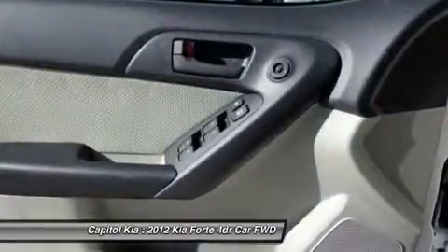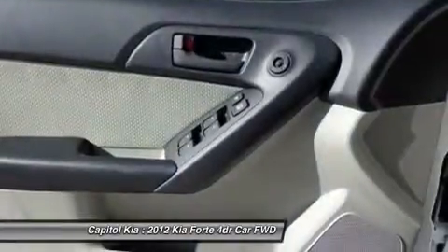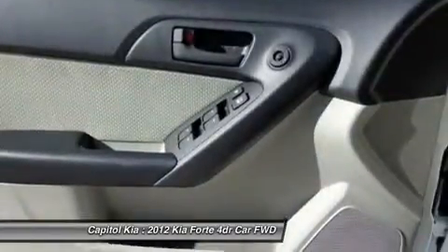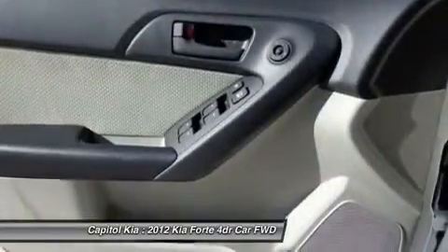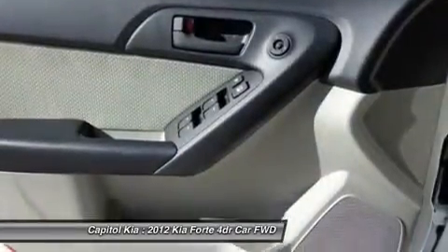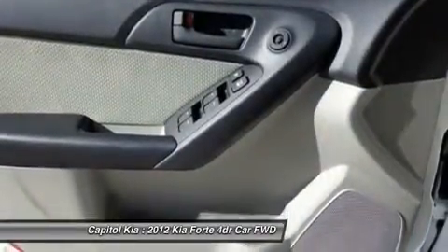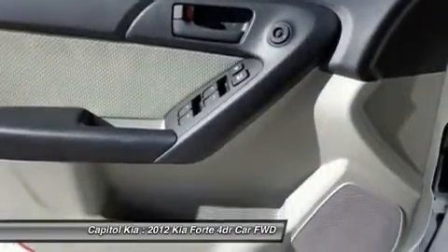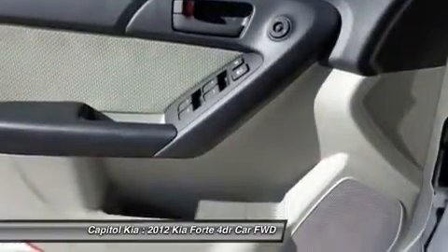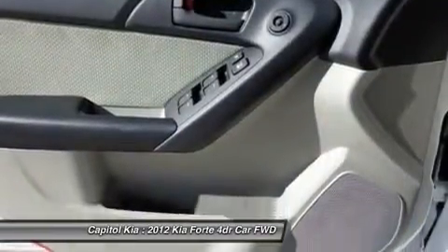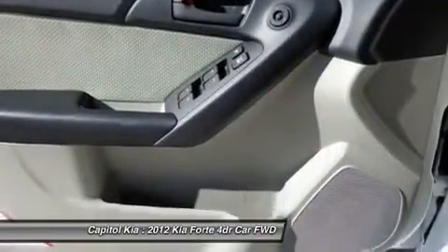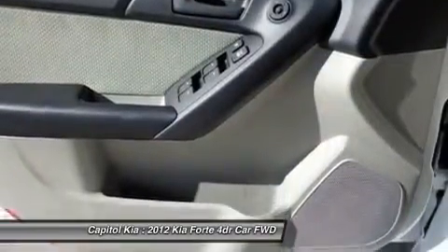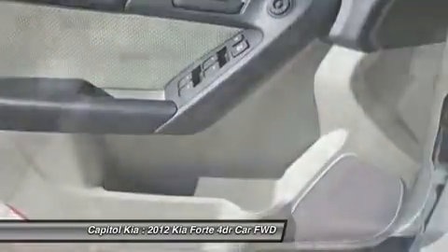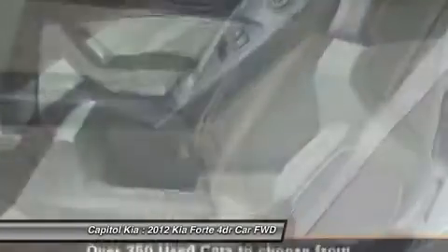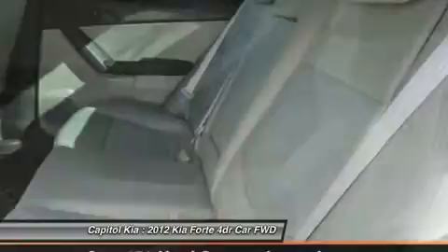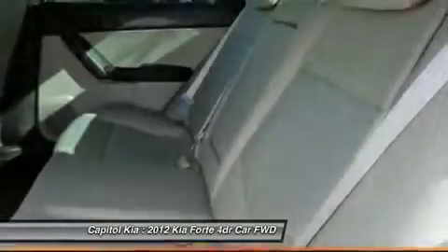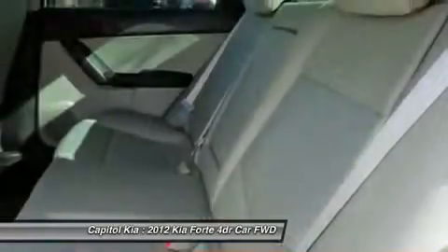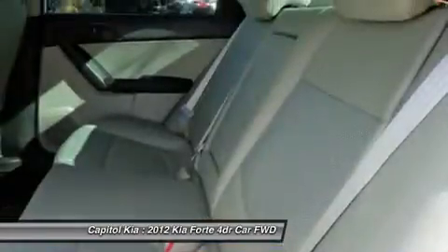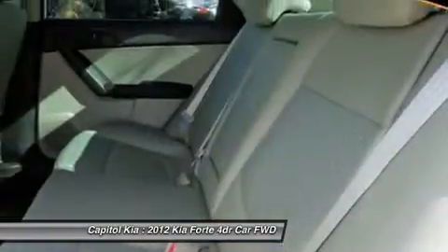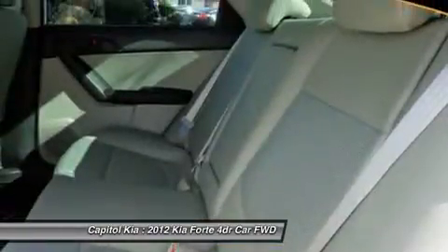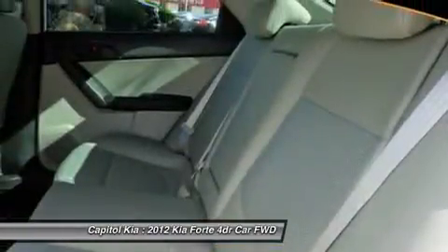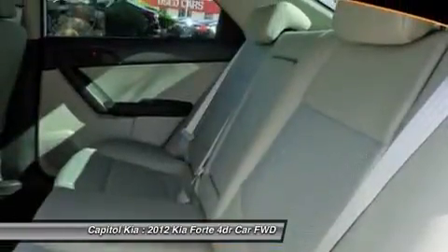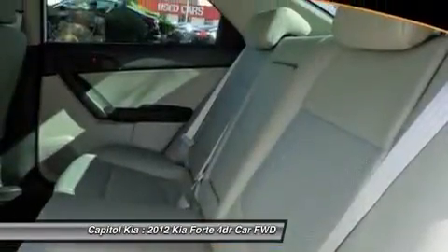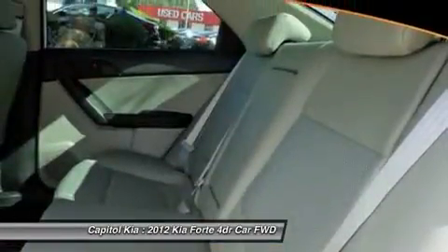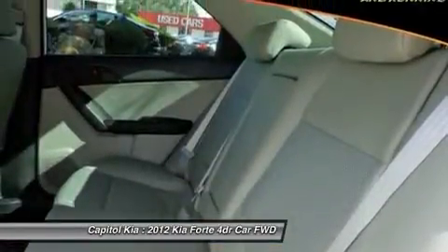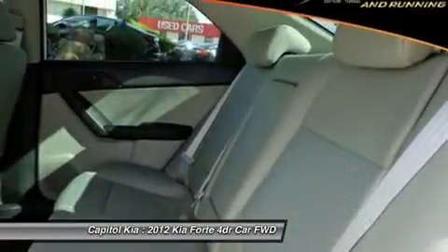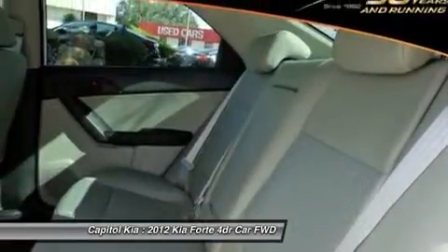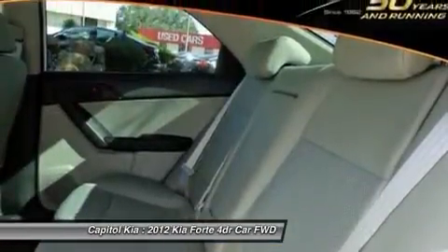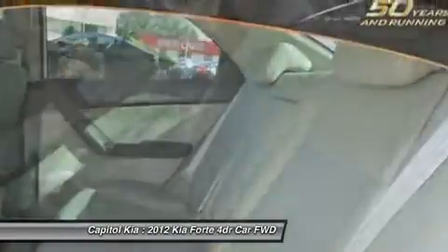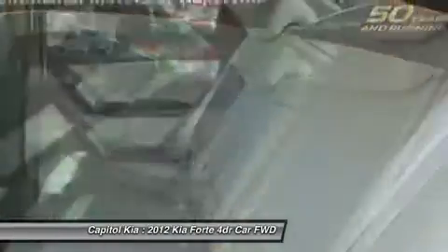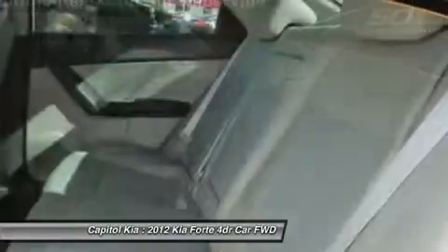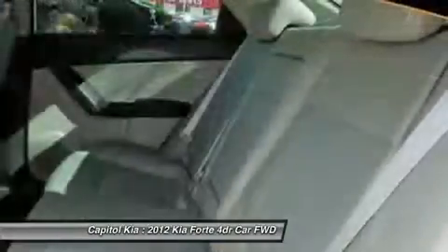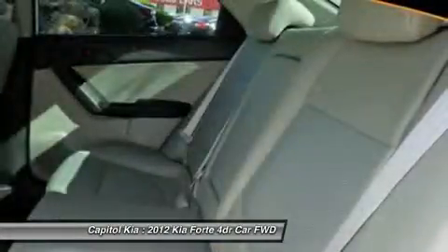Interesting features of this model include fuel economy, safety features, standard Bluetooth connectivity, and an extensive warranty.